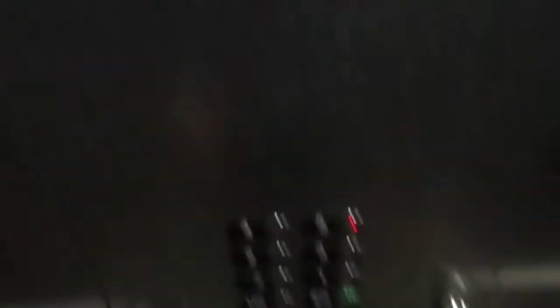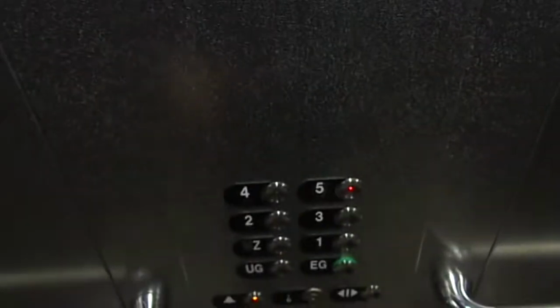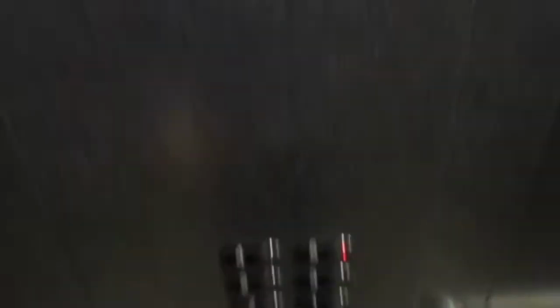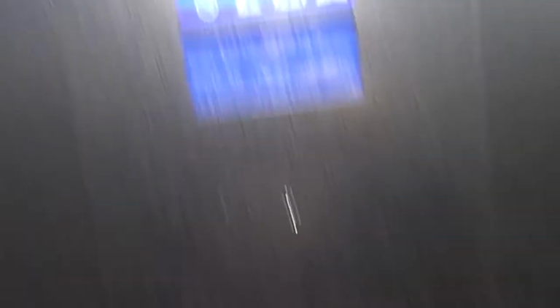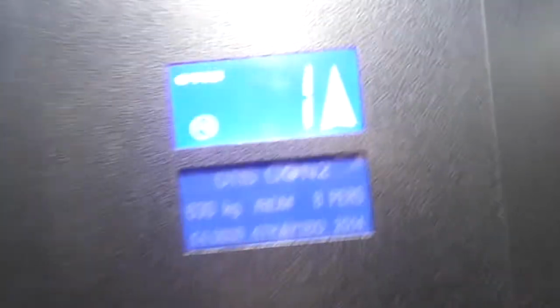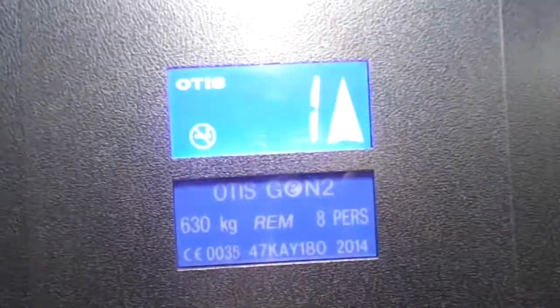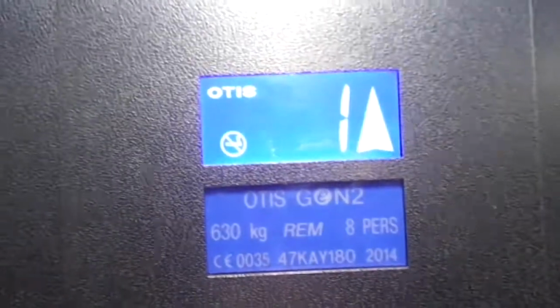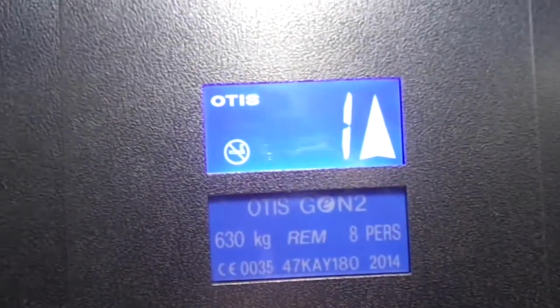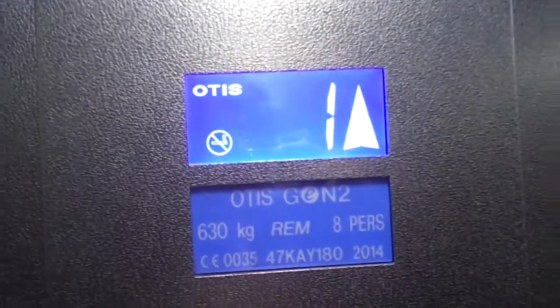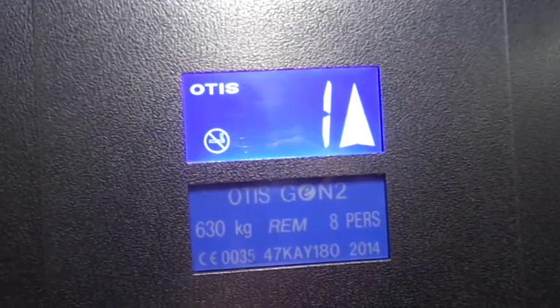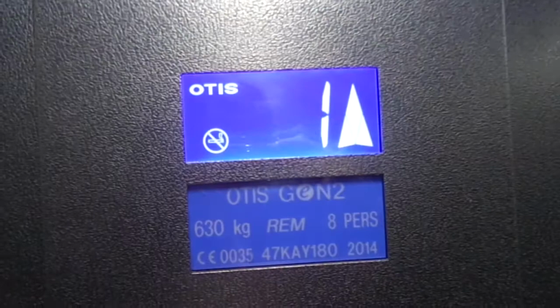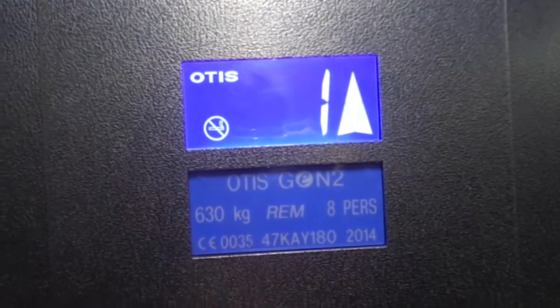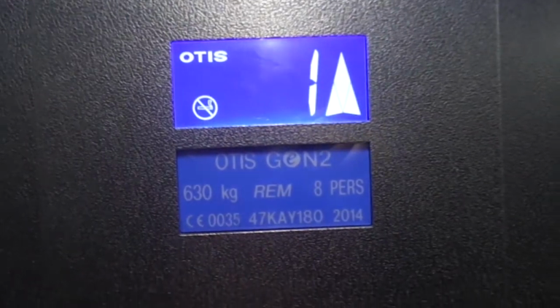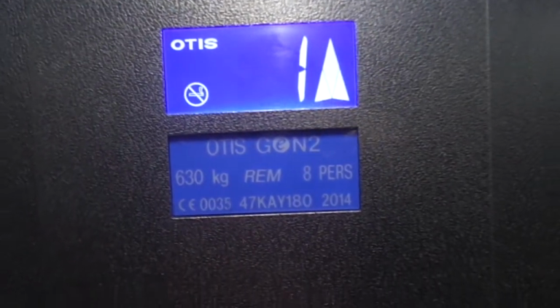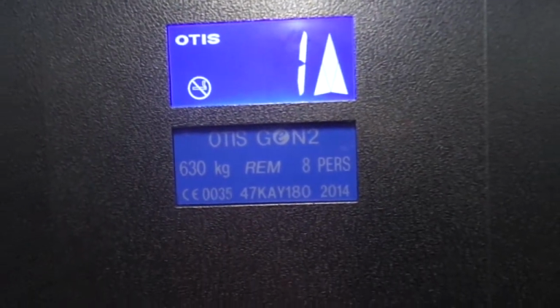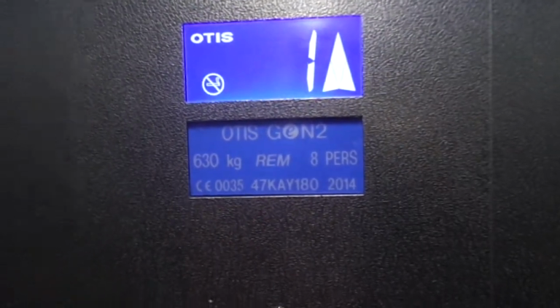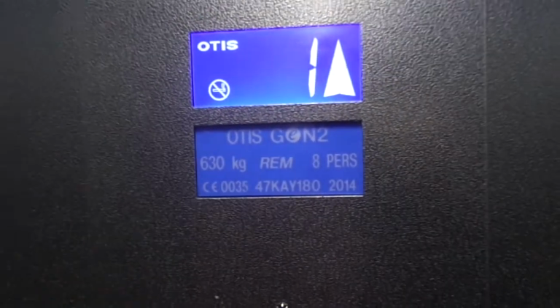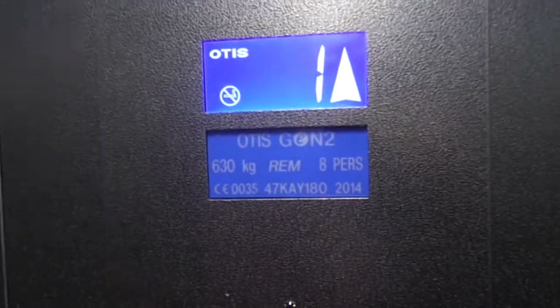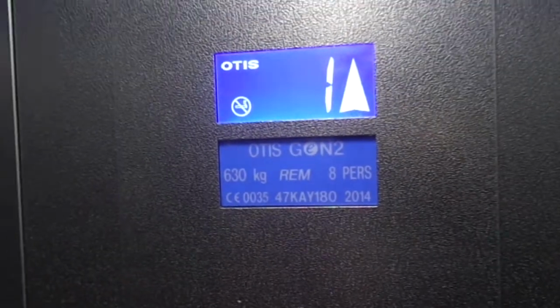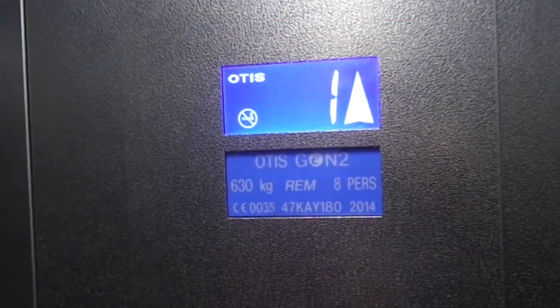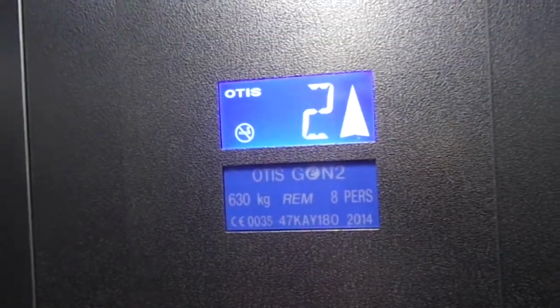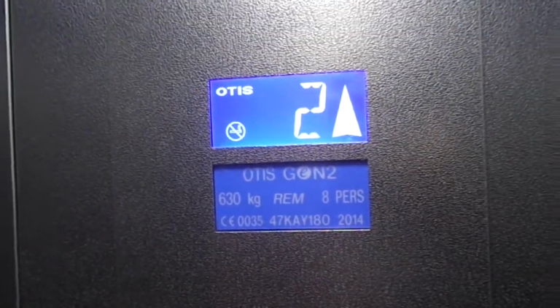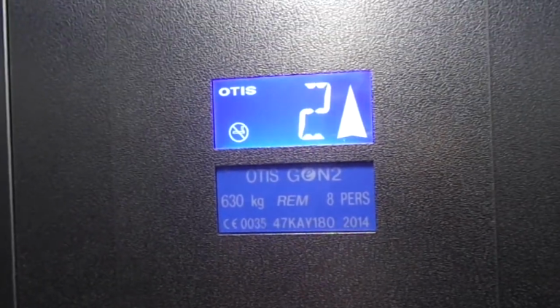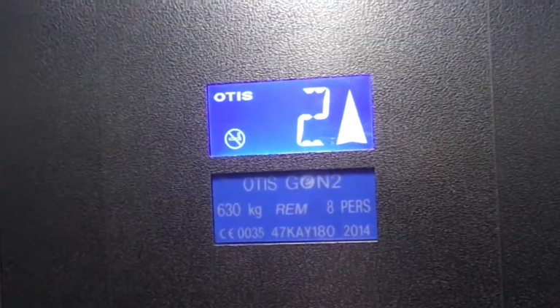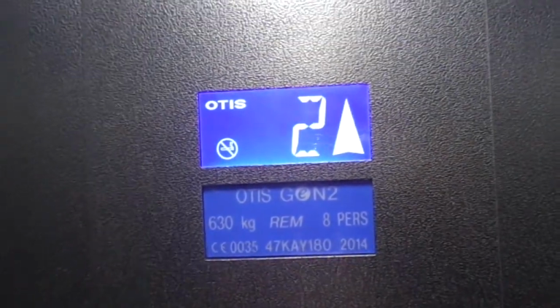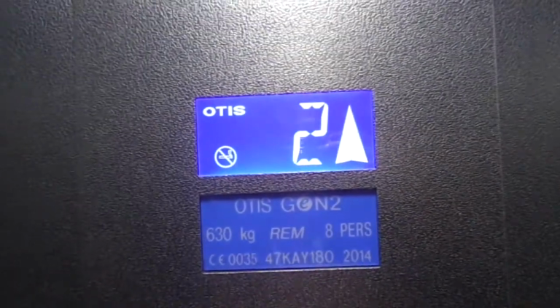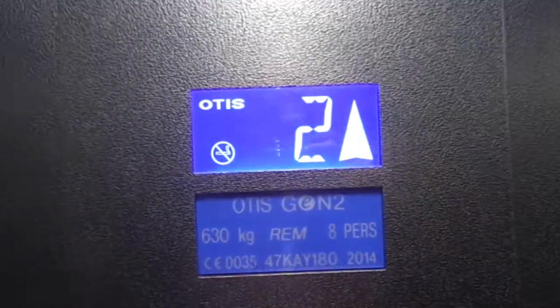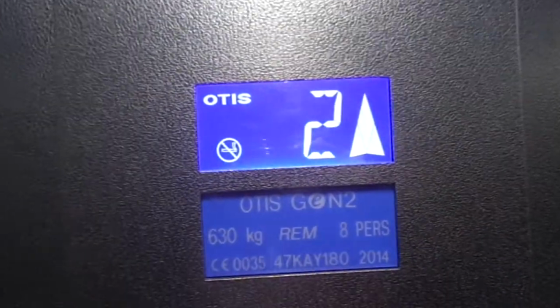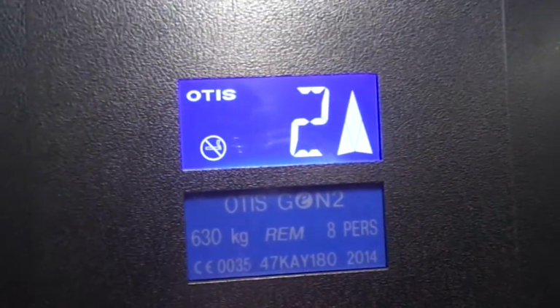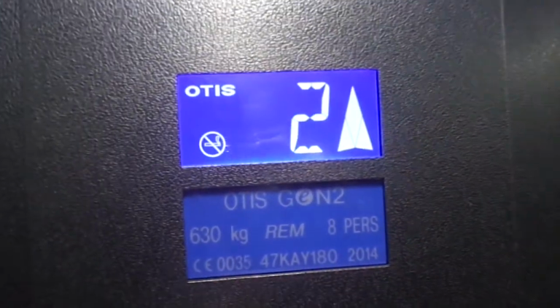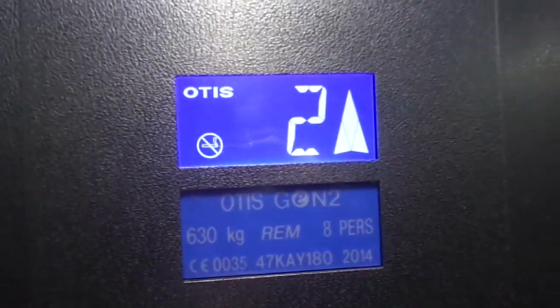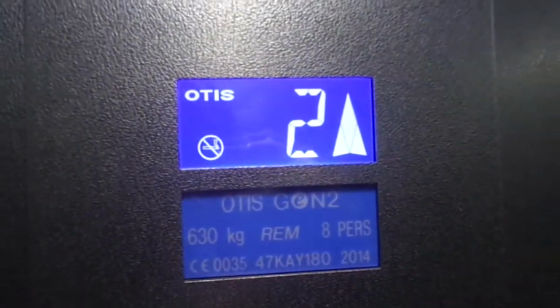The basement used to be marked as a main floor, but now ground floor is marked as a main floor.